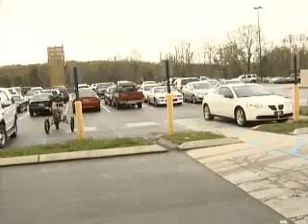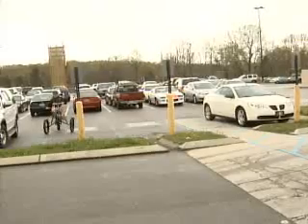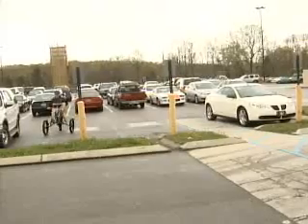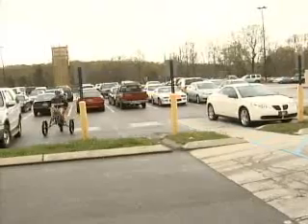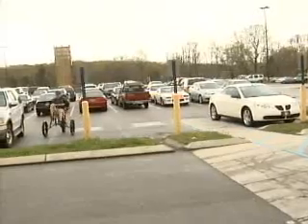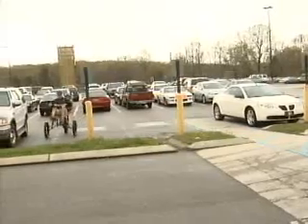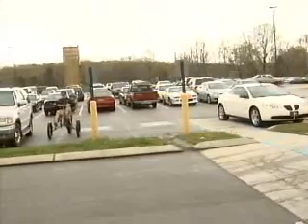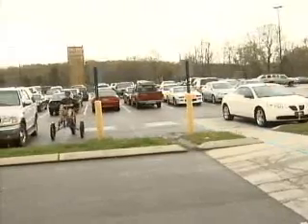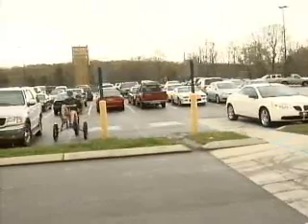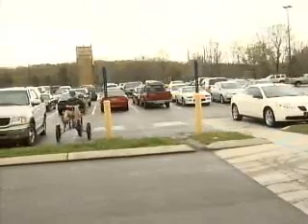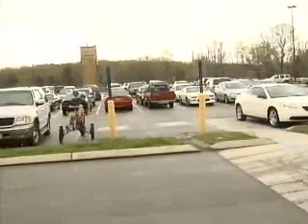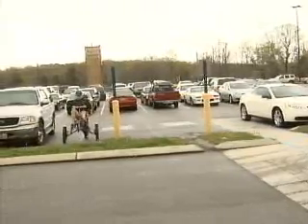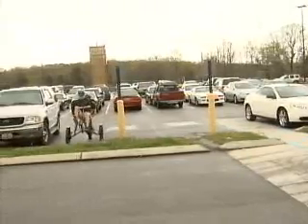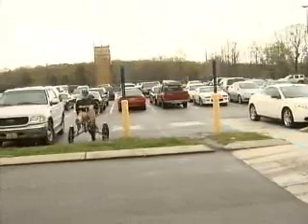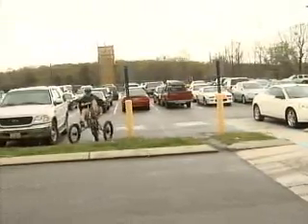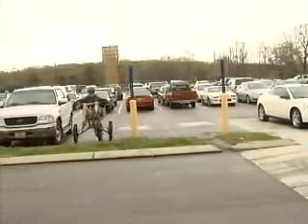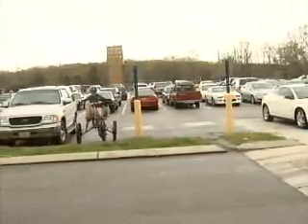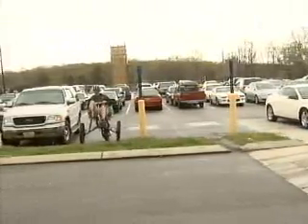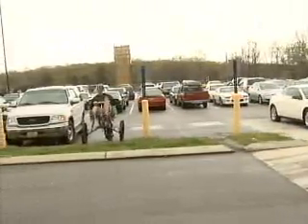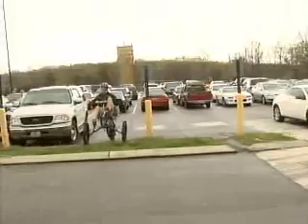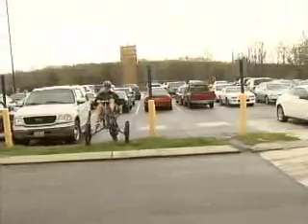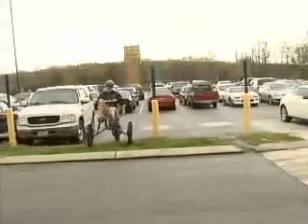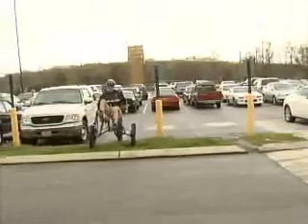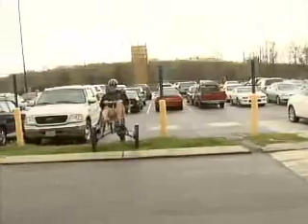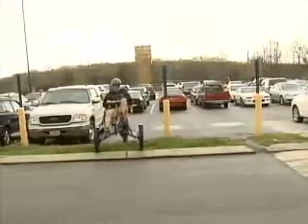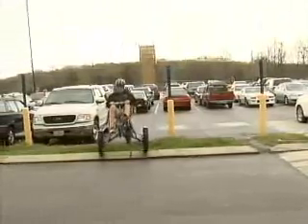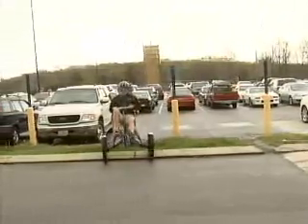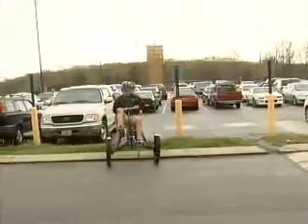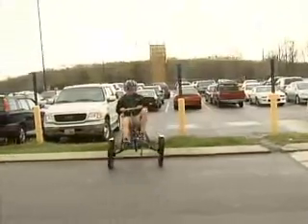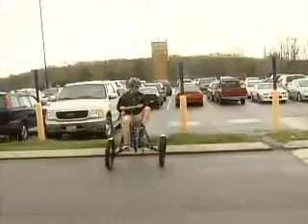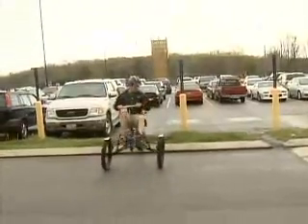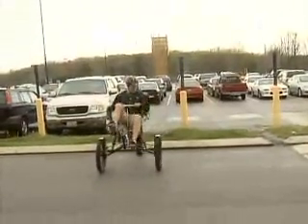As long as your body parts are 15 inches above the ground, anything goes. It just has to be human-powered, and it has to fit in a four-foot cube.